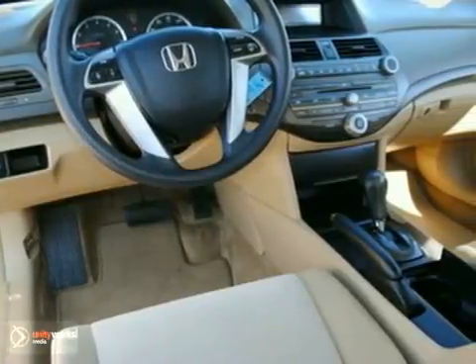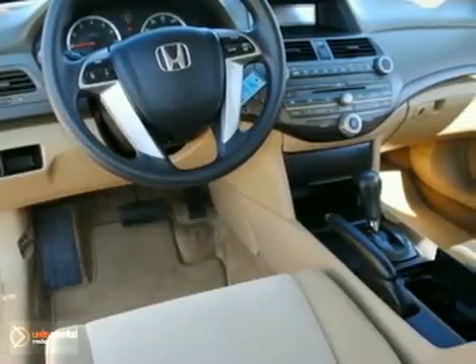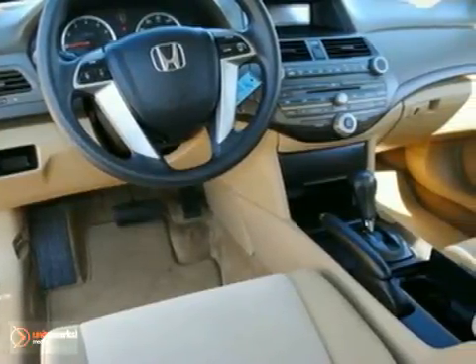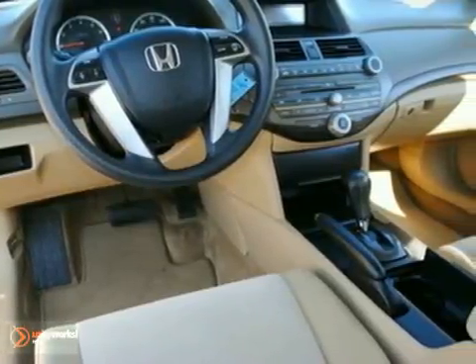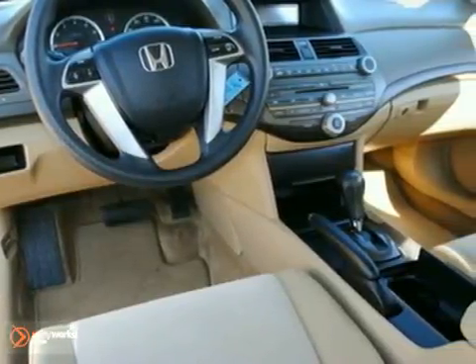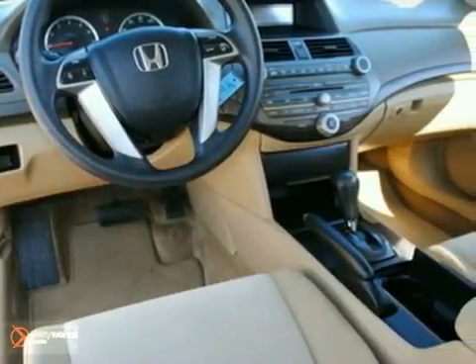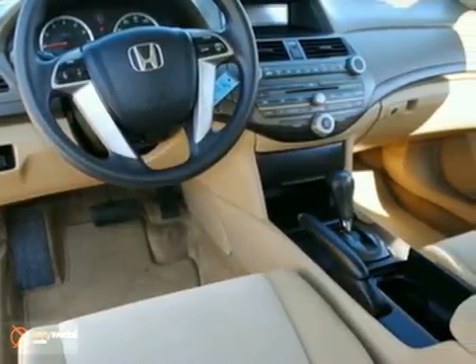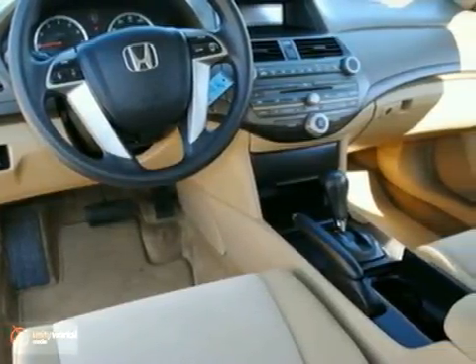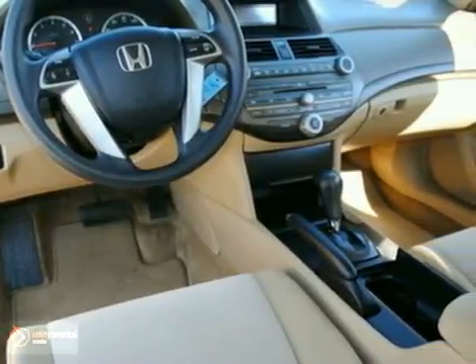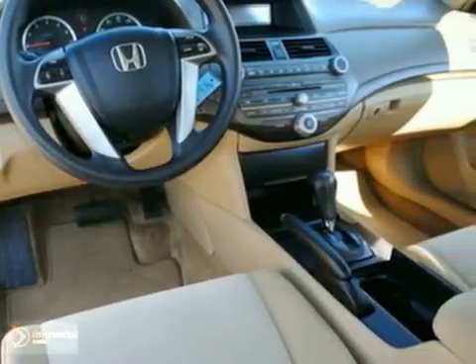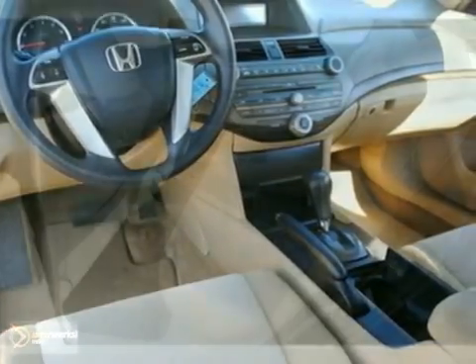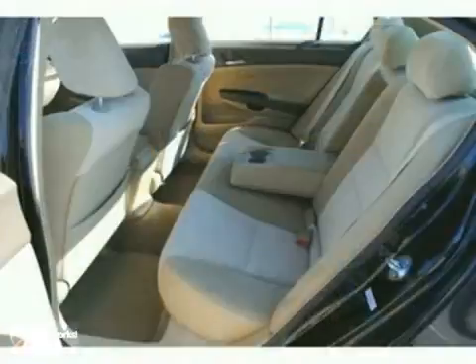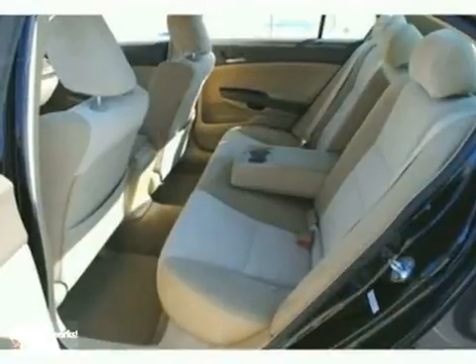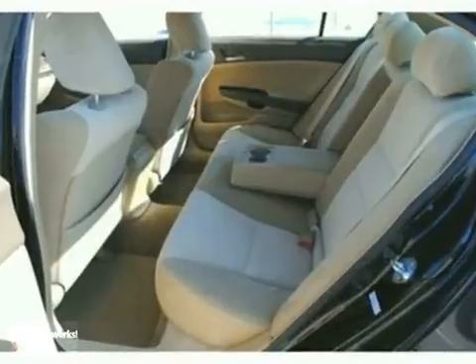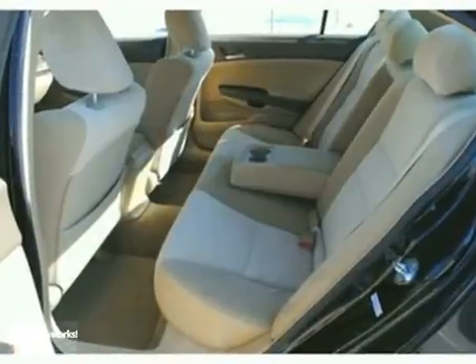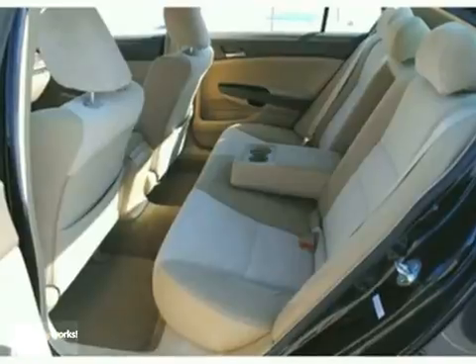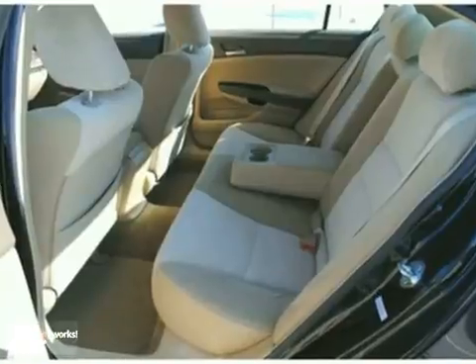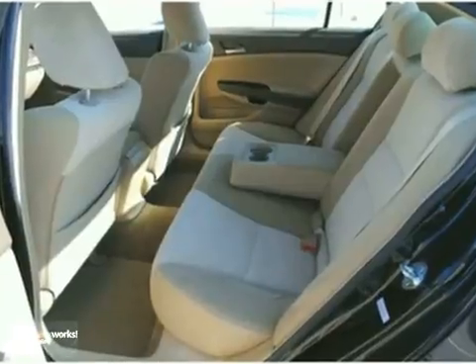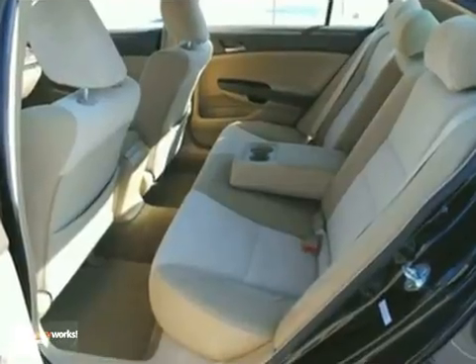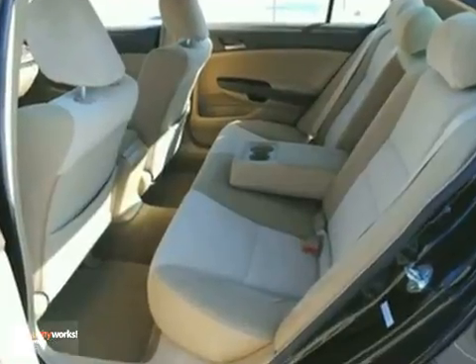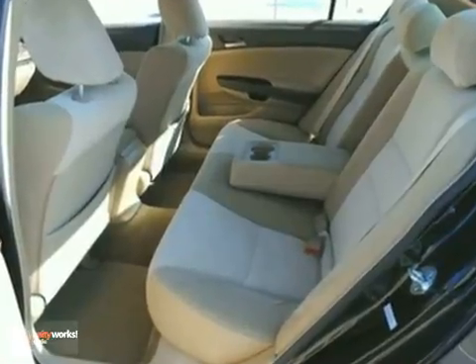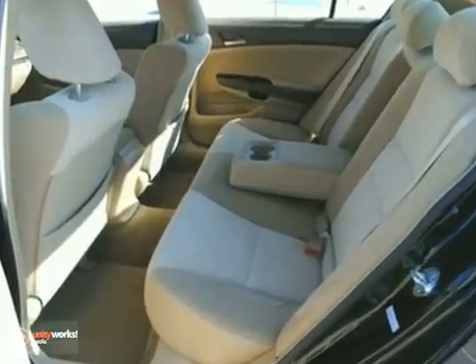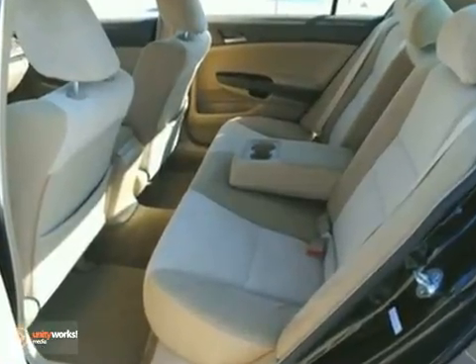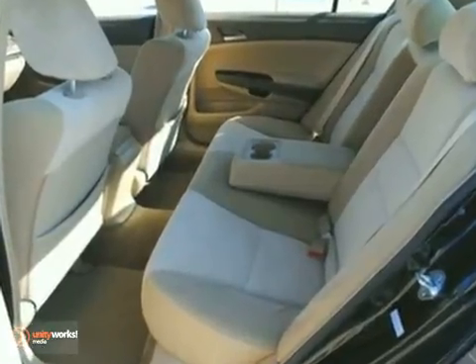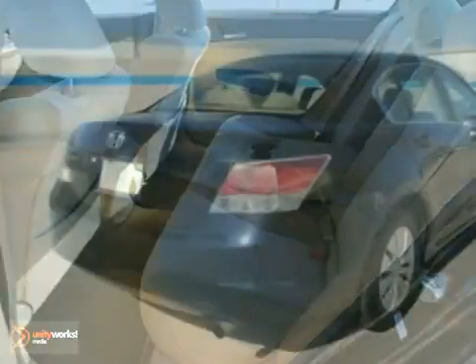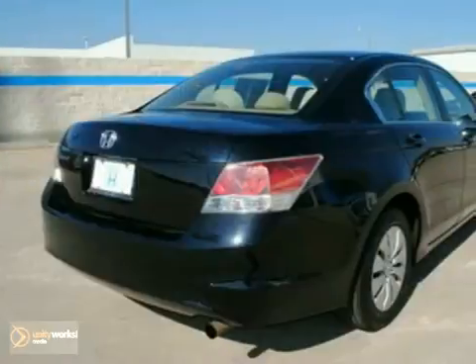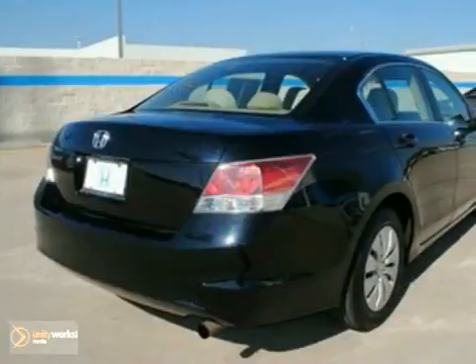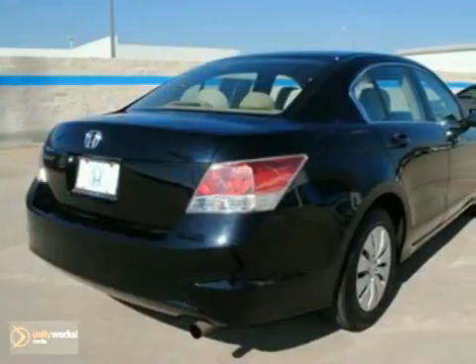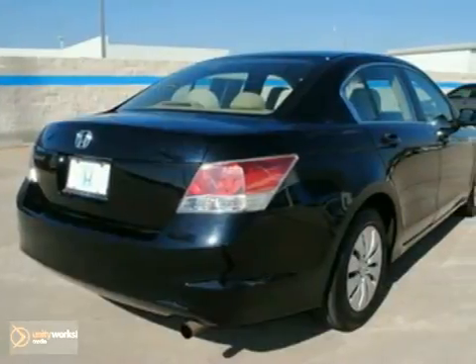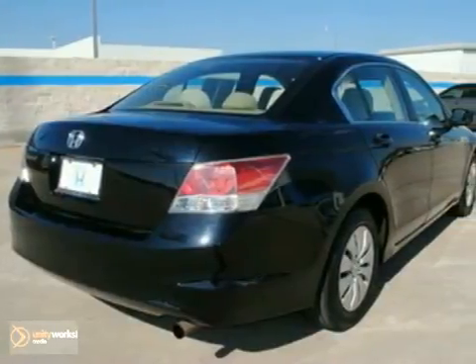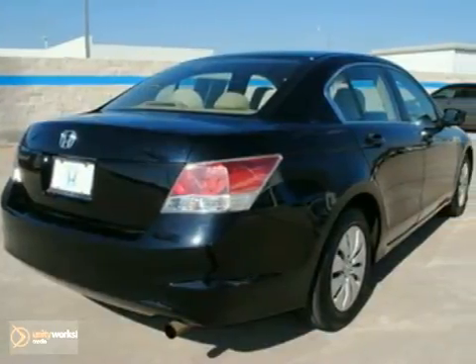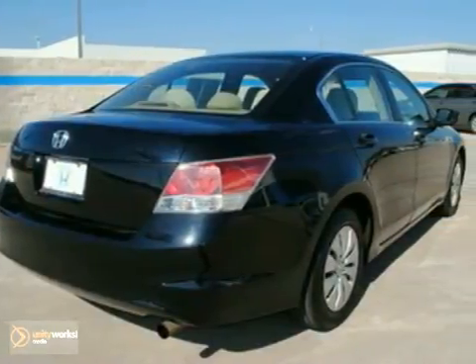A wealth of standard amenities means you no longer have to sacrifice. This car has nice options like a CD player. Come in today and see it for yourself.